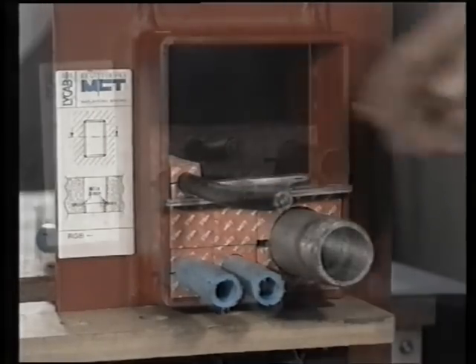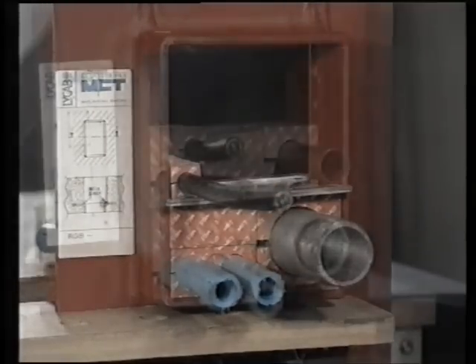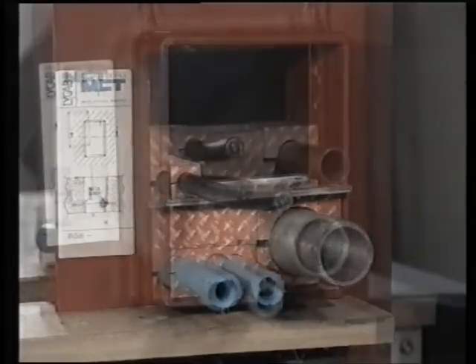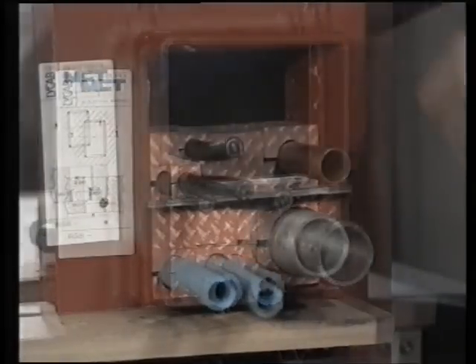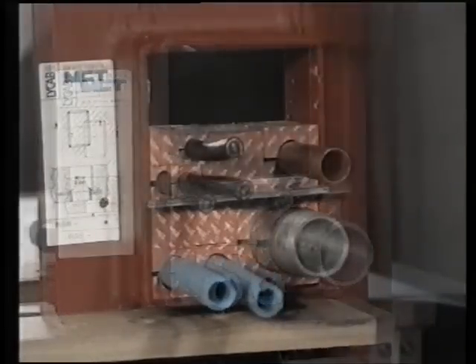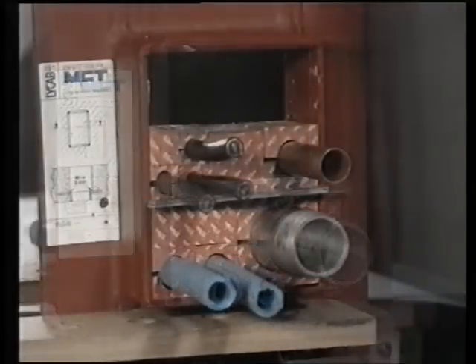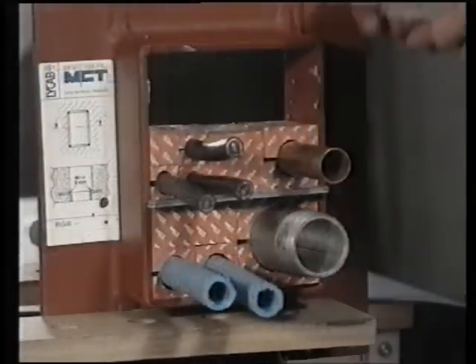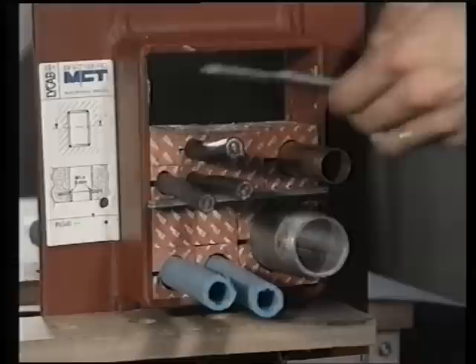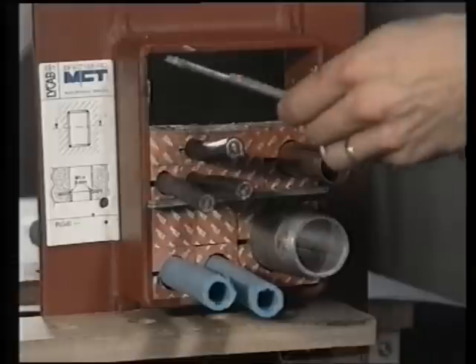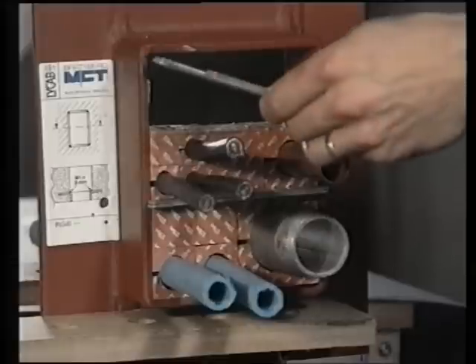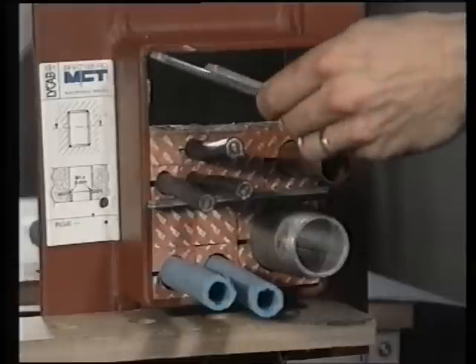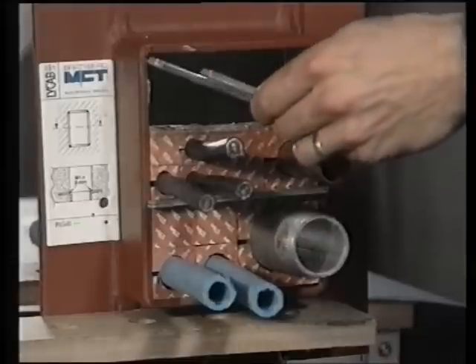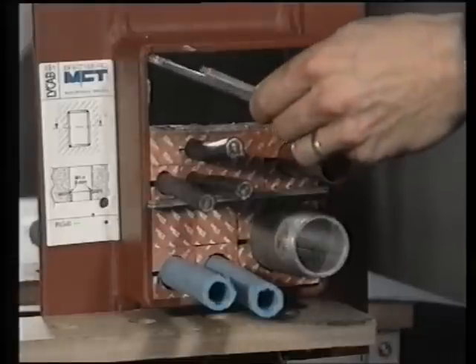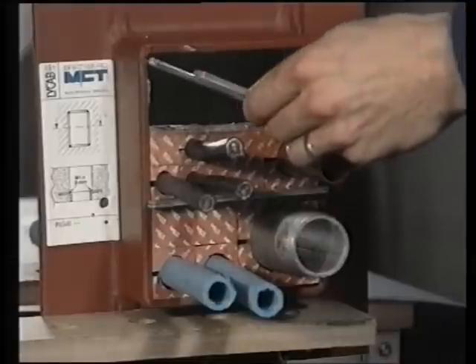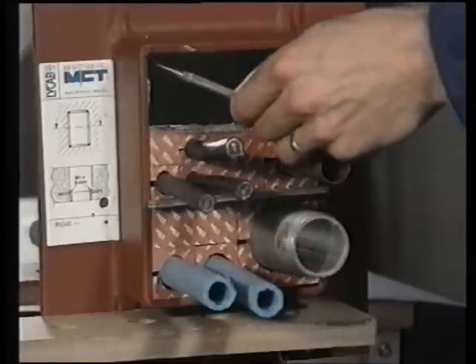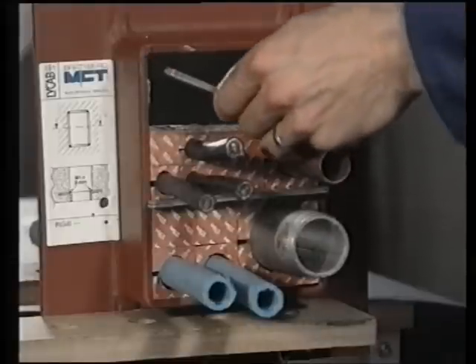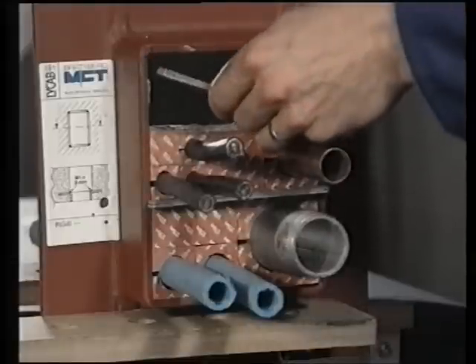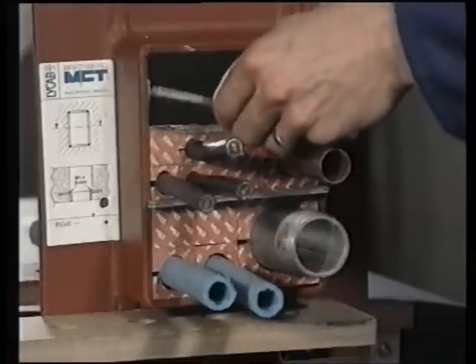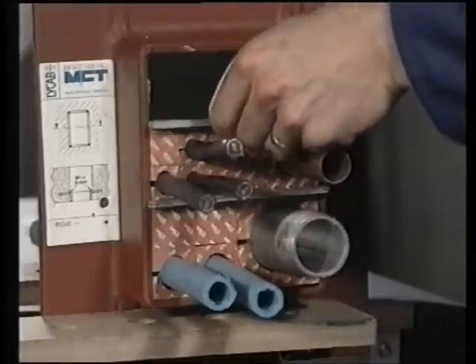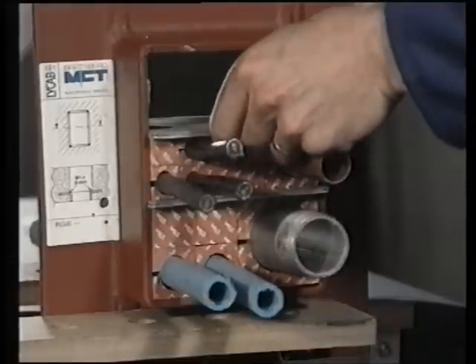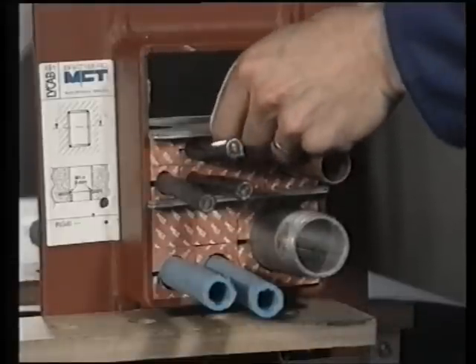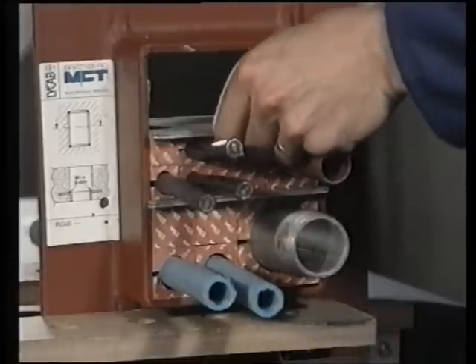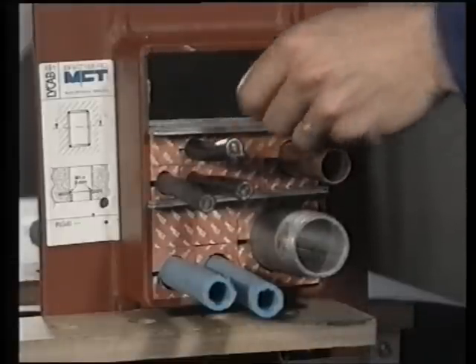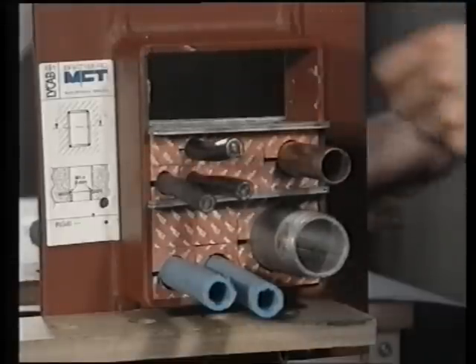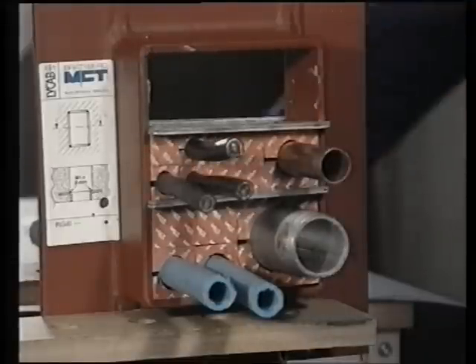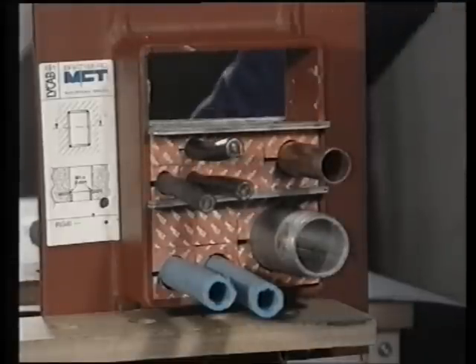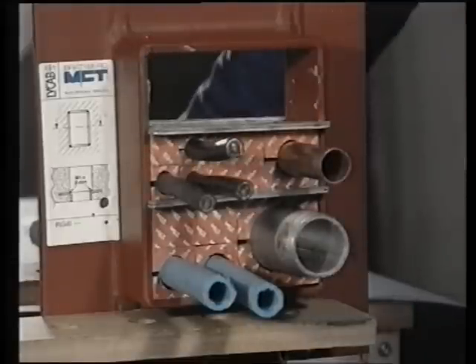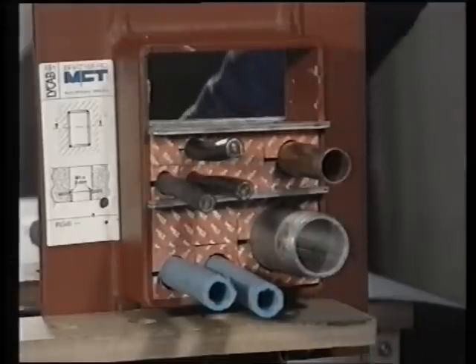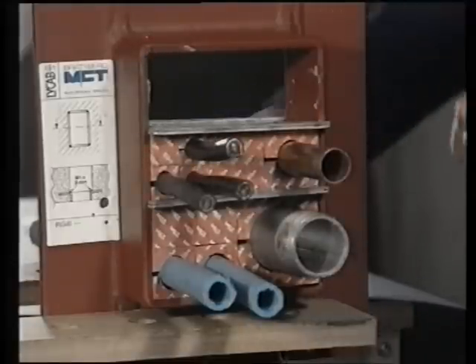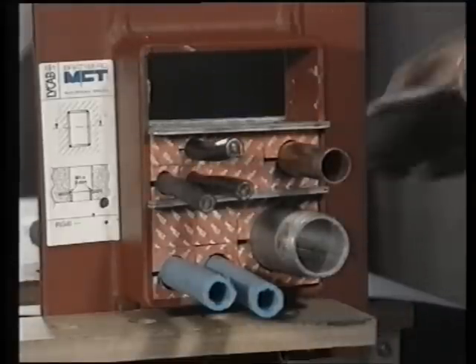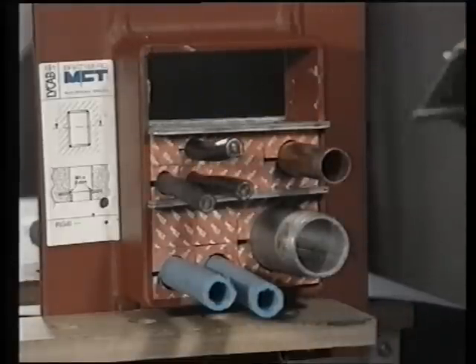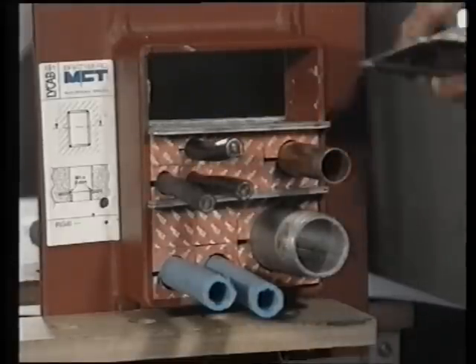The layers are built up stage by stage, and the compression plate is then inserted before the final layer.